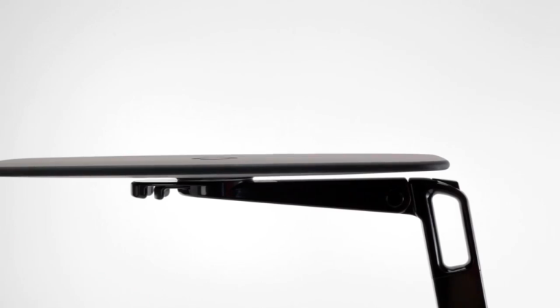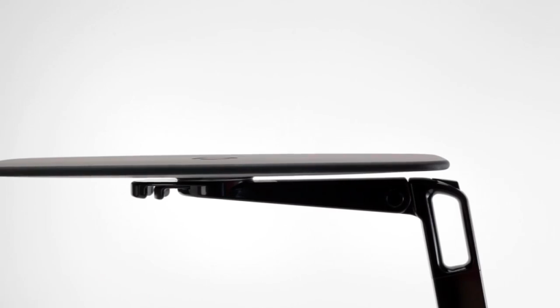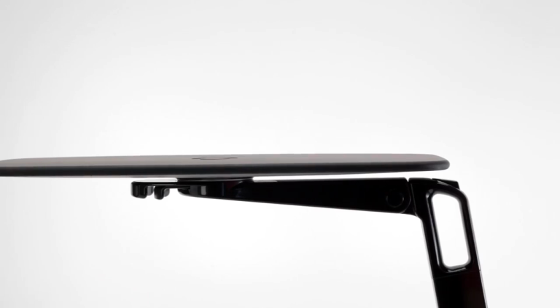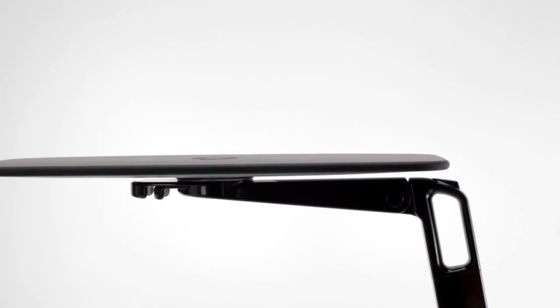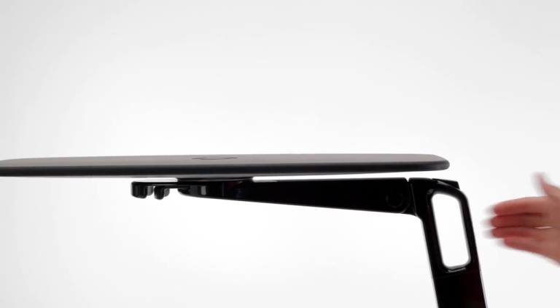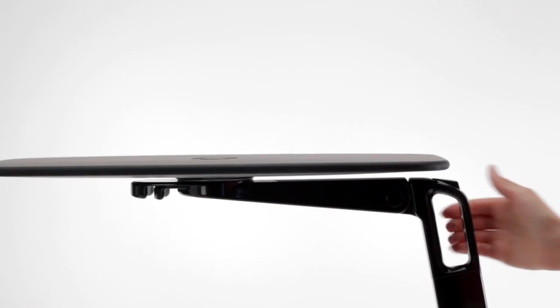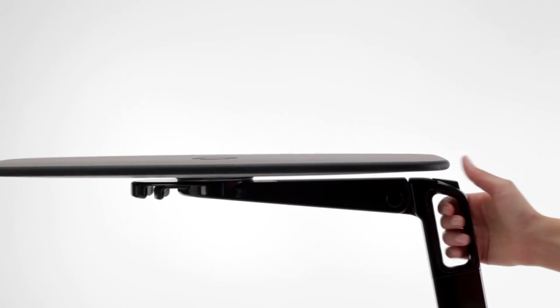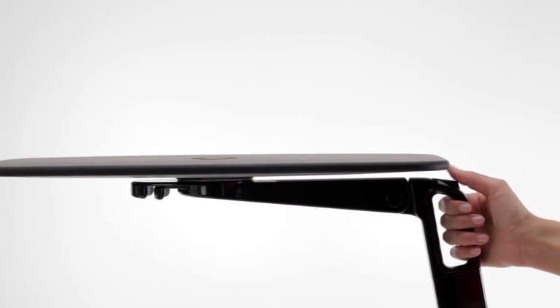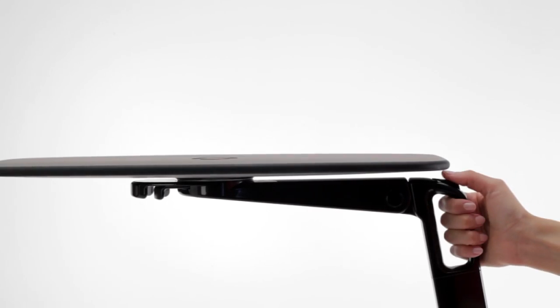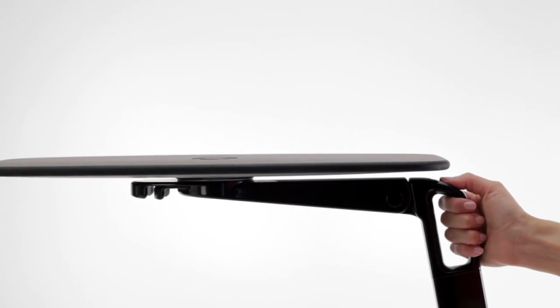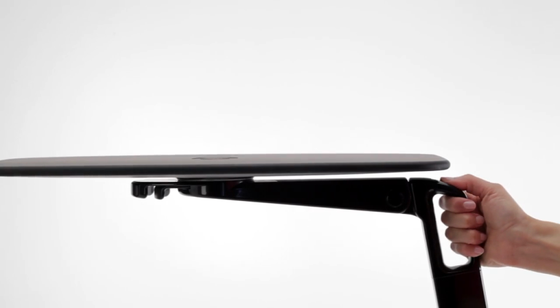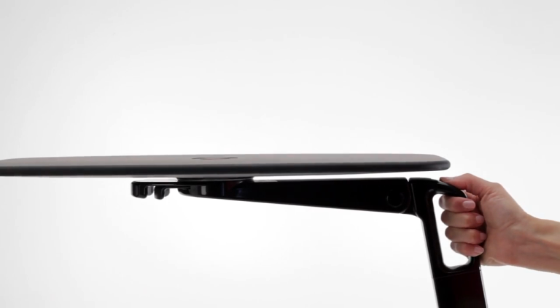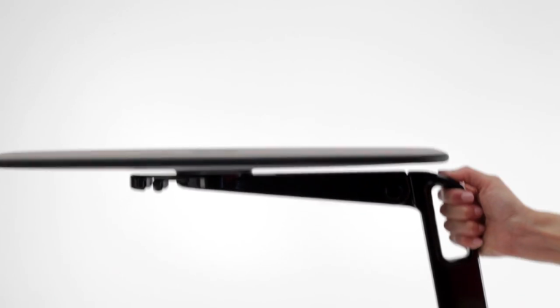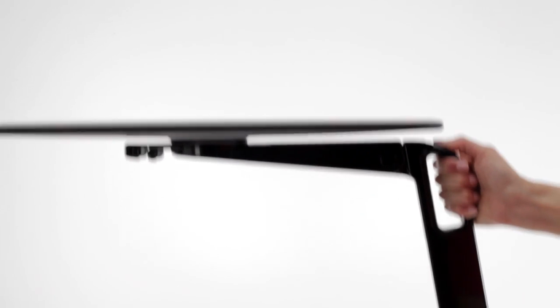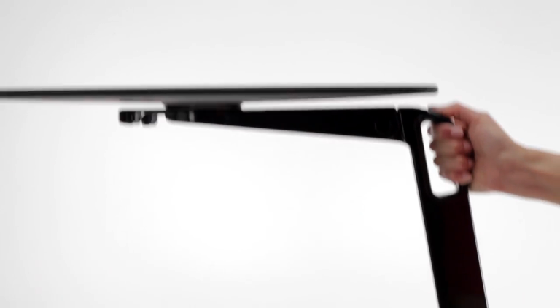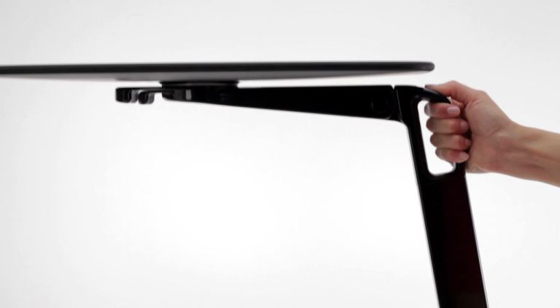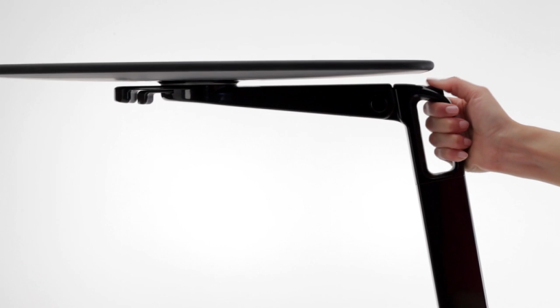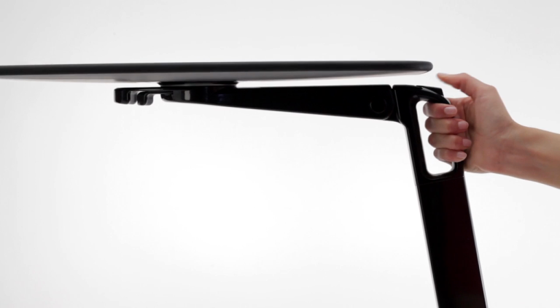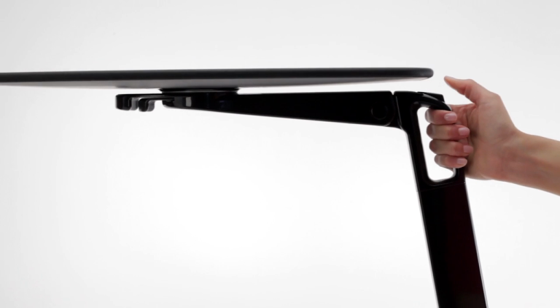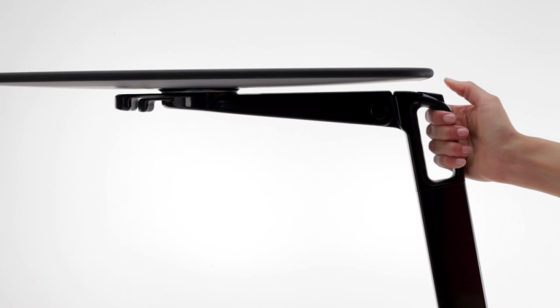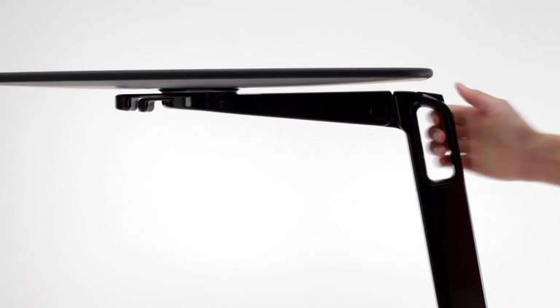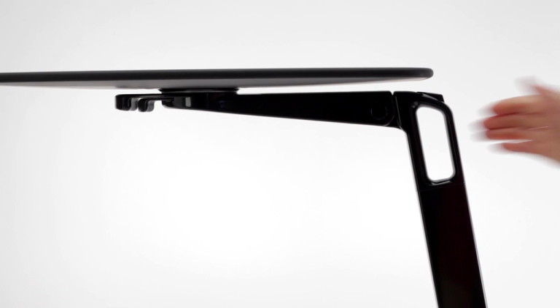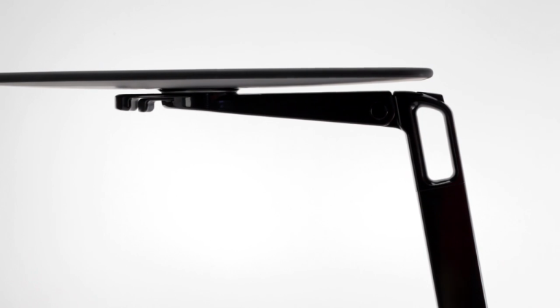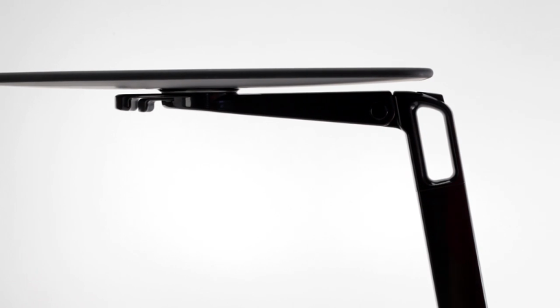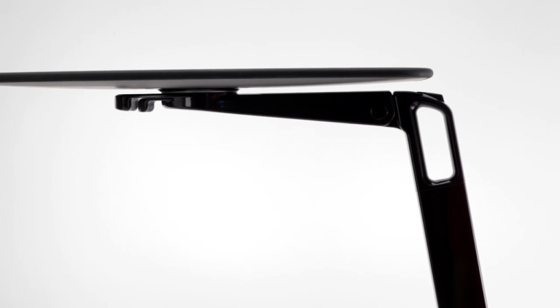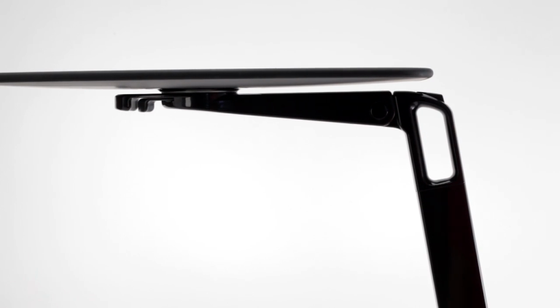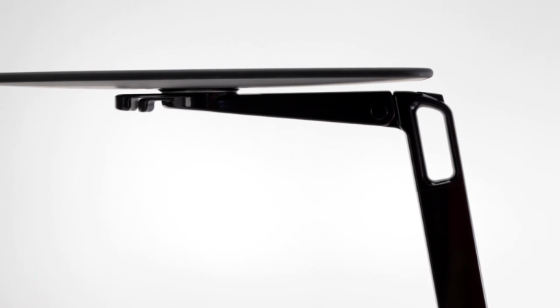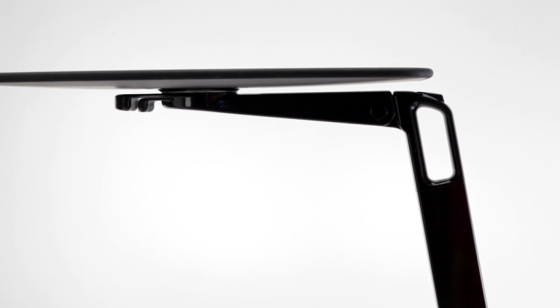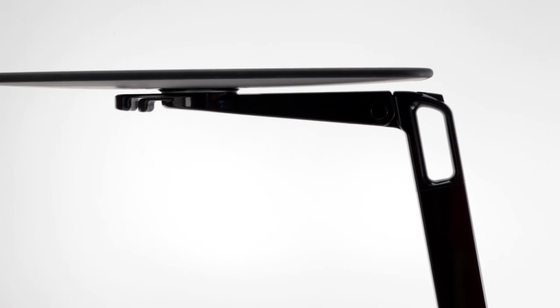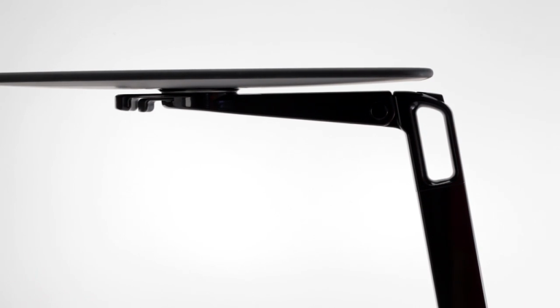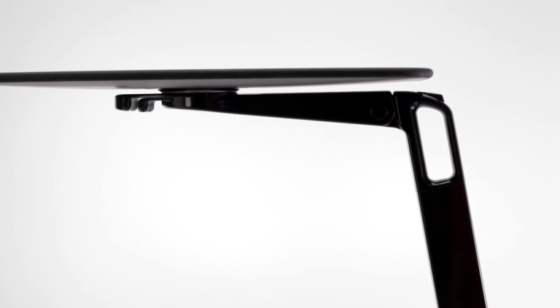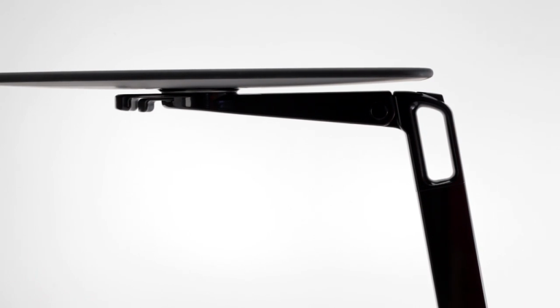To adjust the height, press and hold the top button as you slide the unit up or down to your desired height.